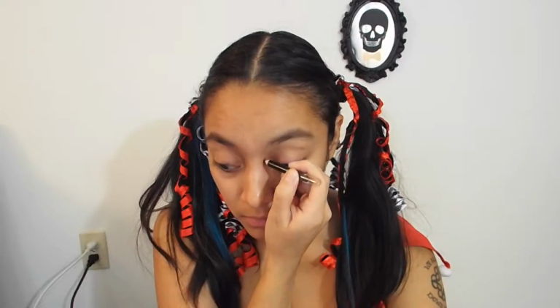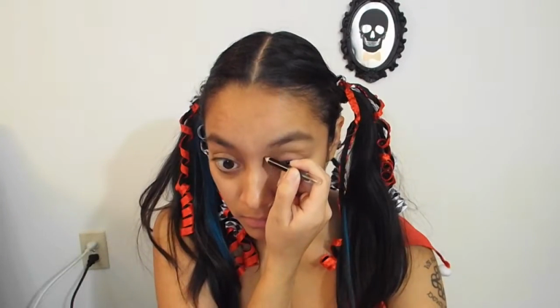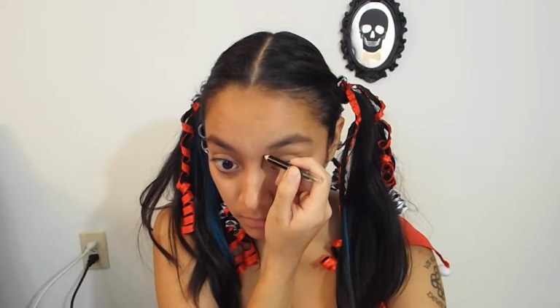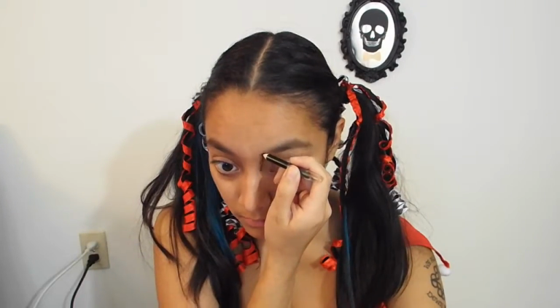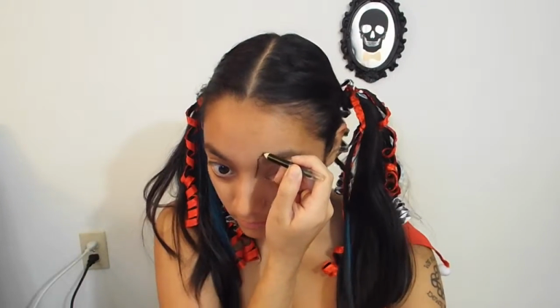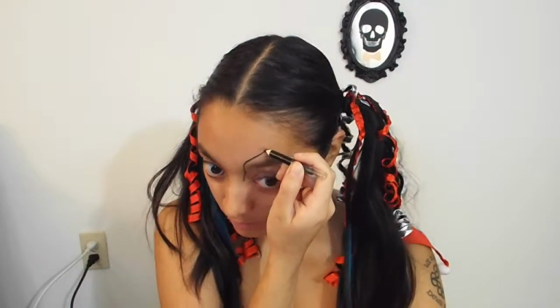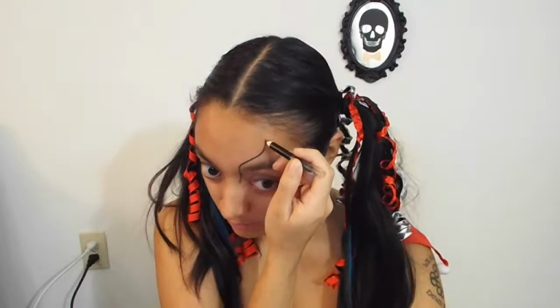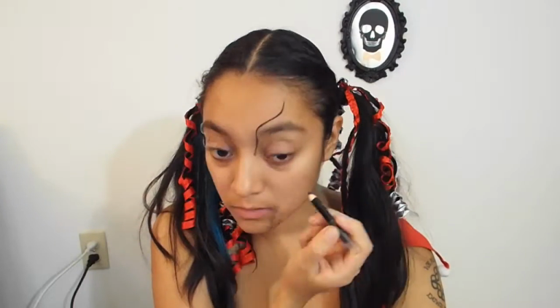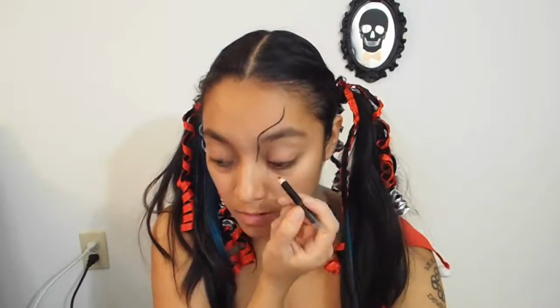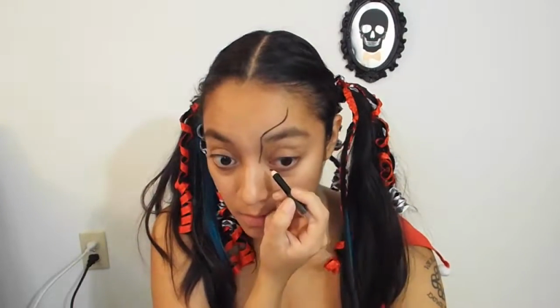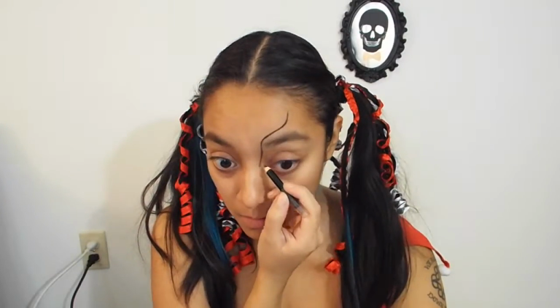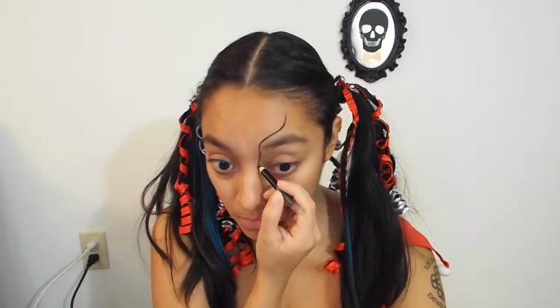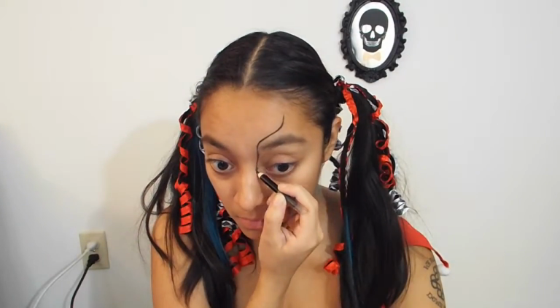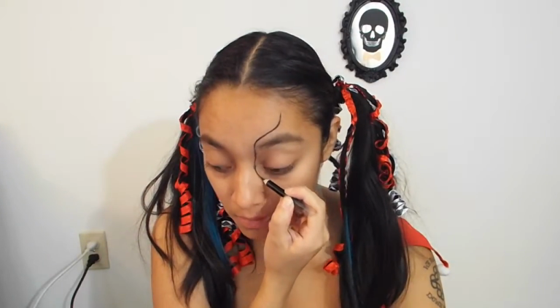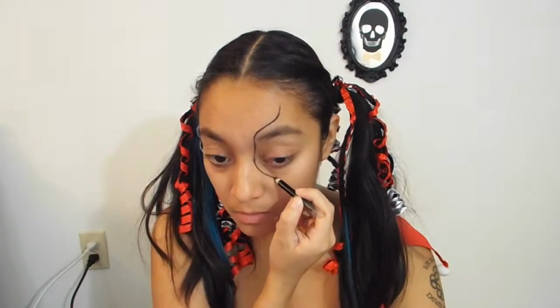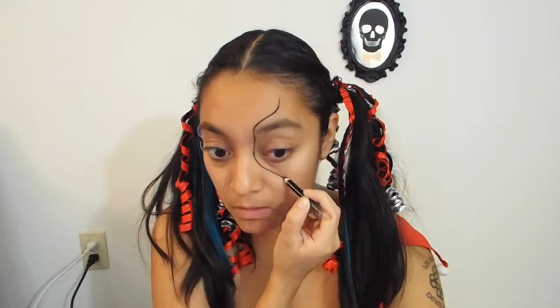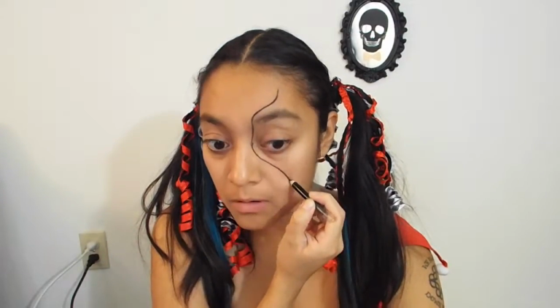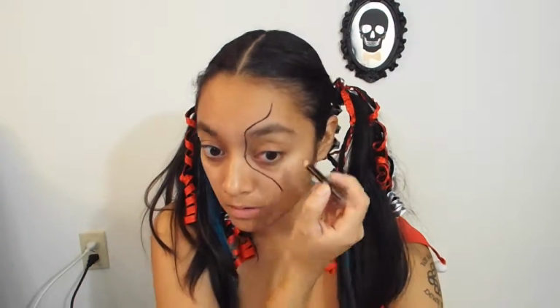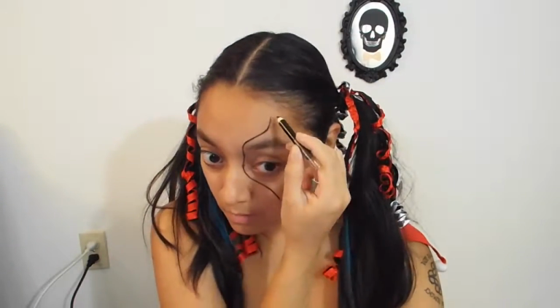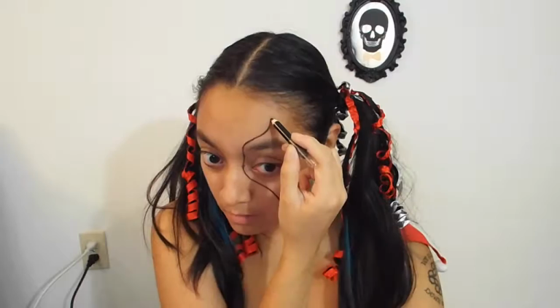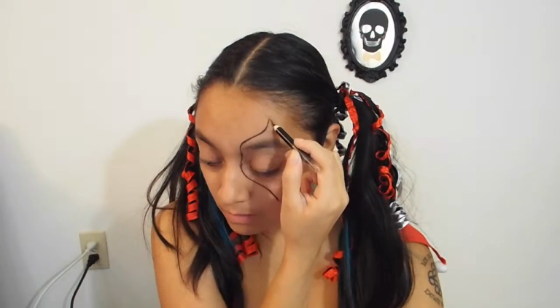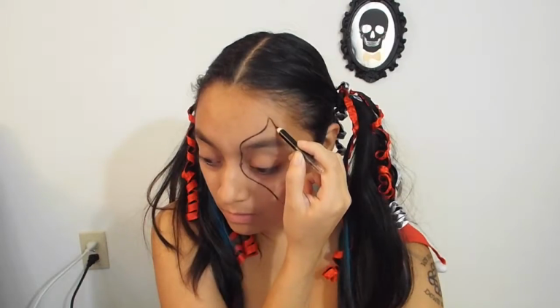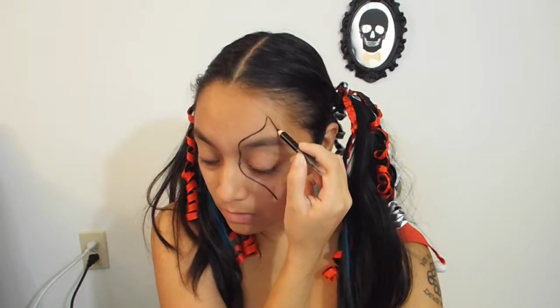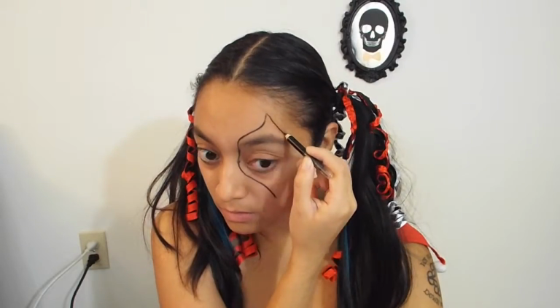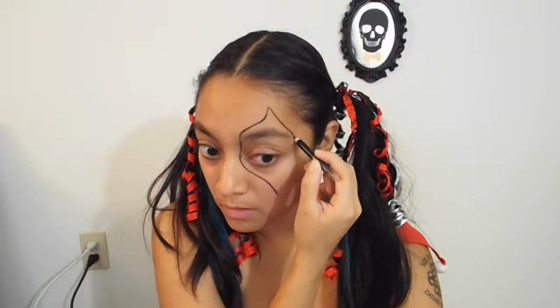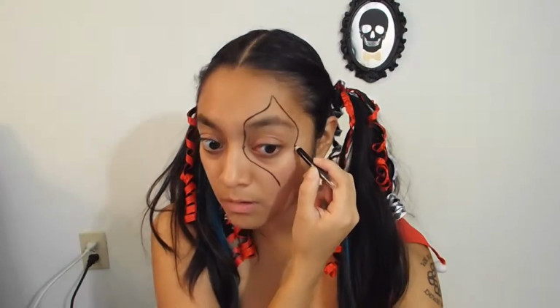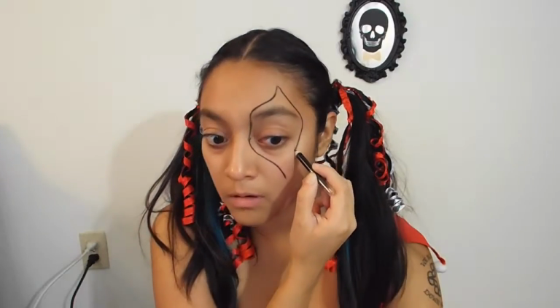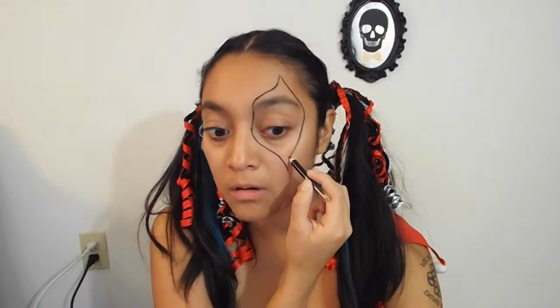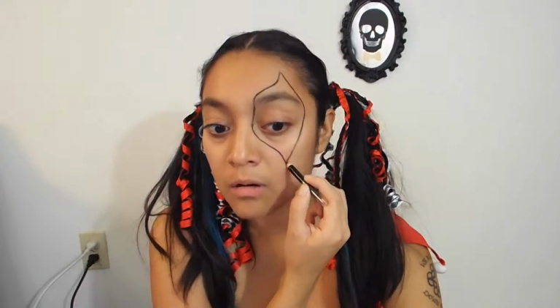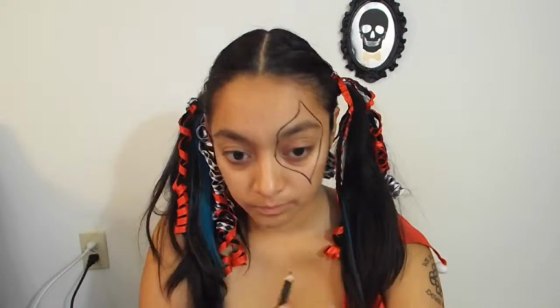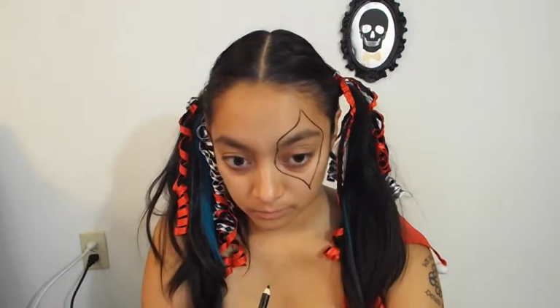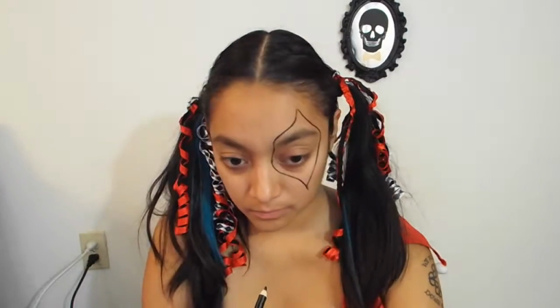Learning from my mistakes, I'm using black eyeliner this time to outline the shapes I want on my face.